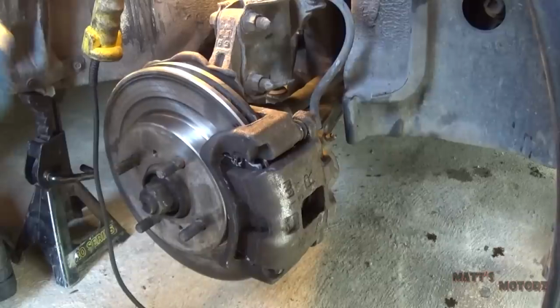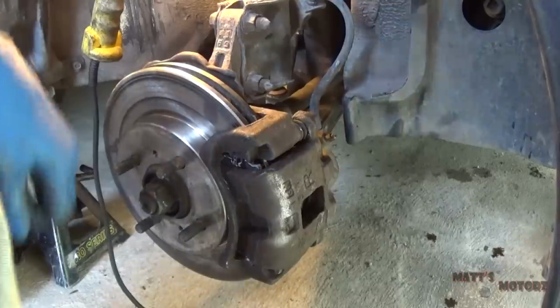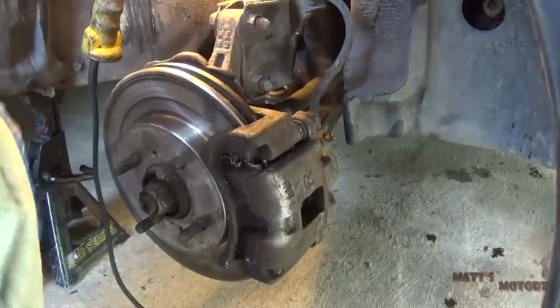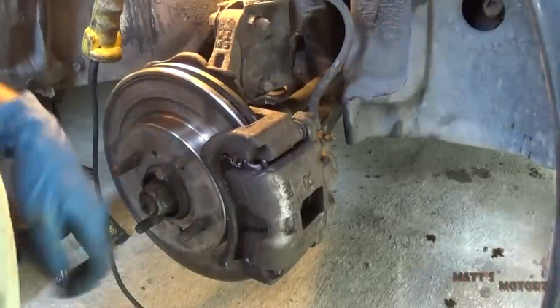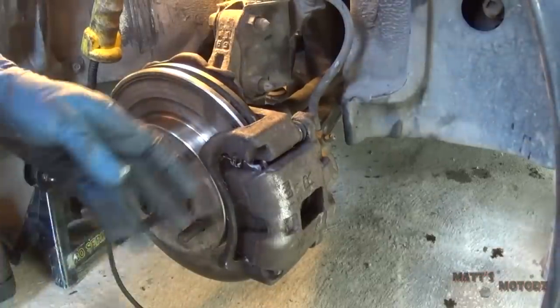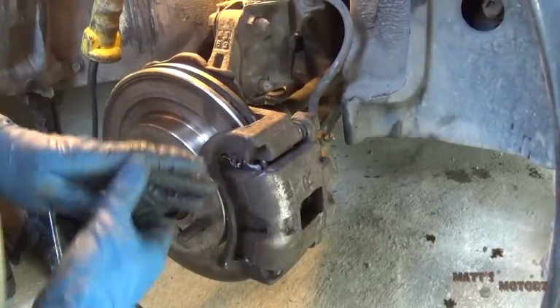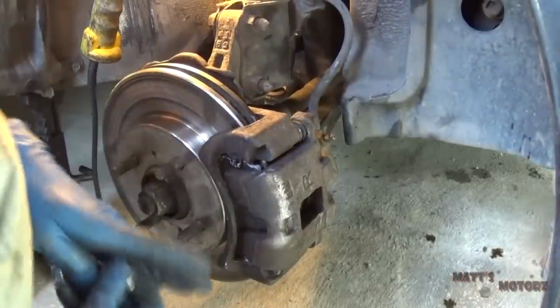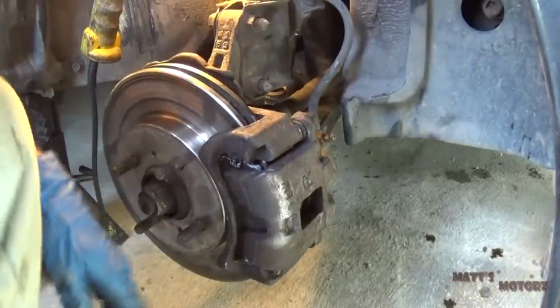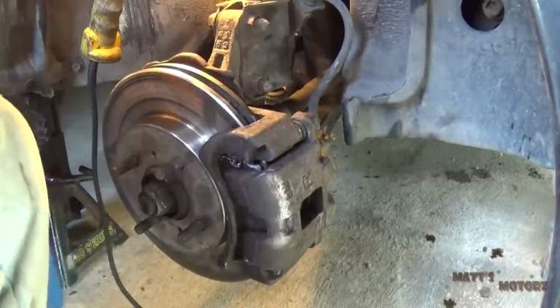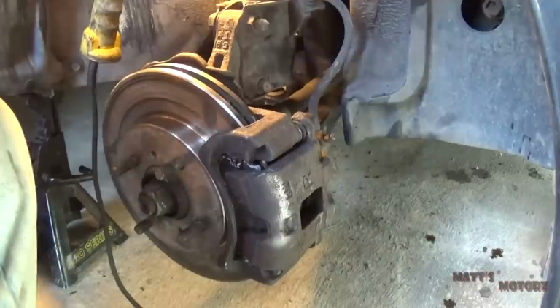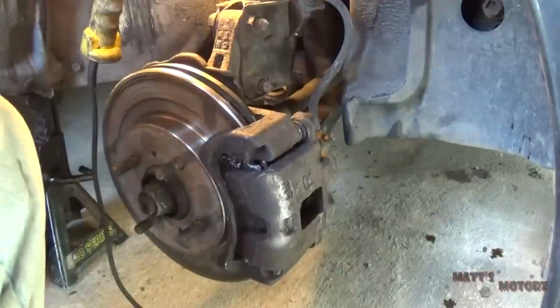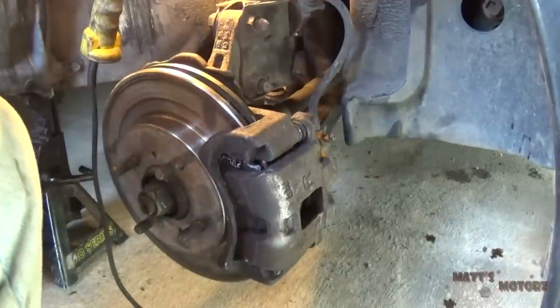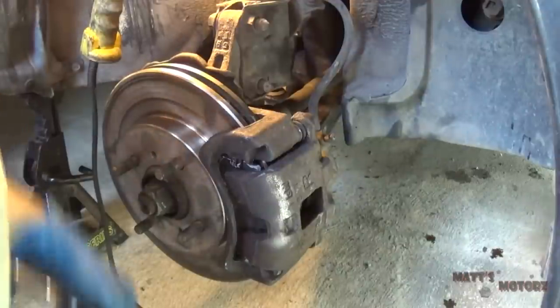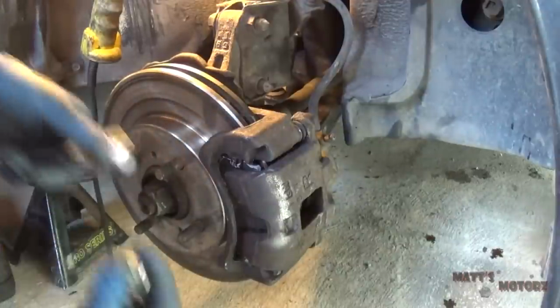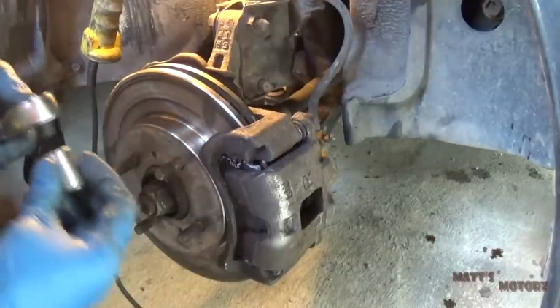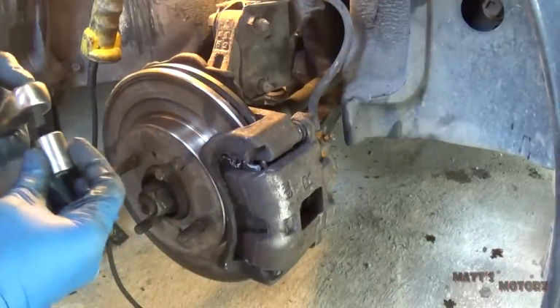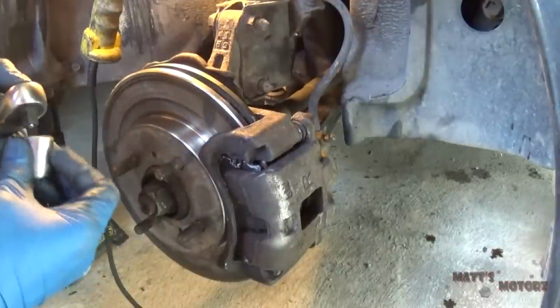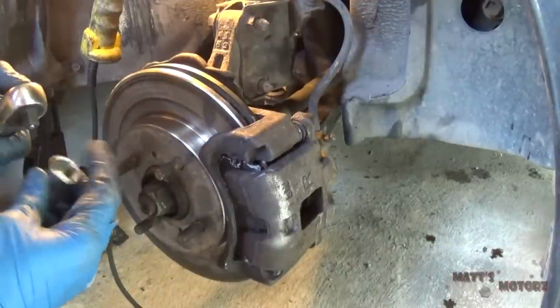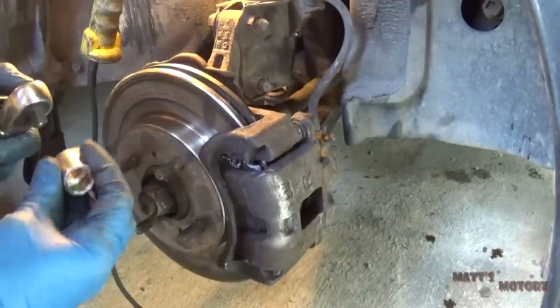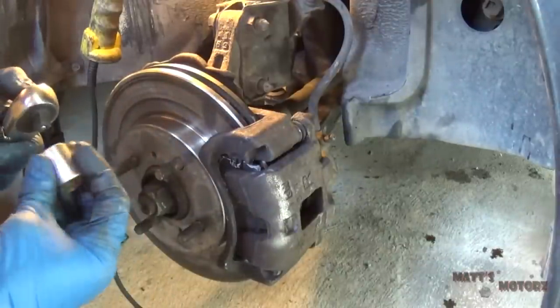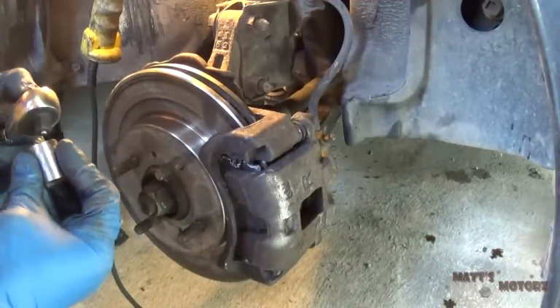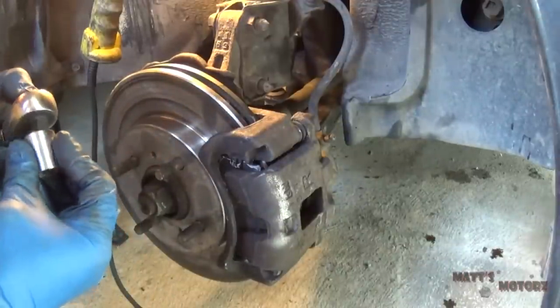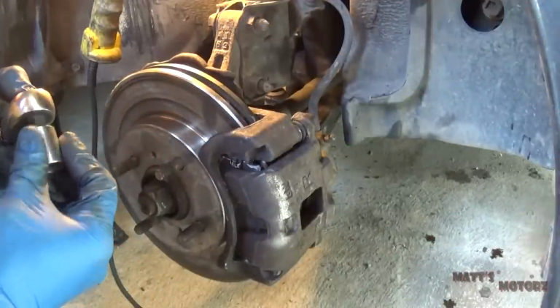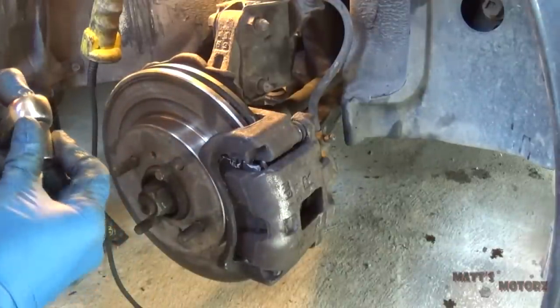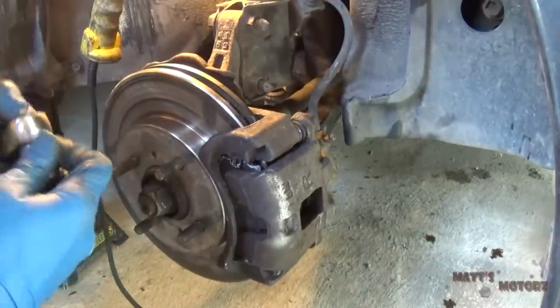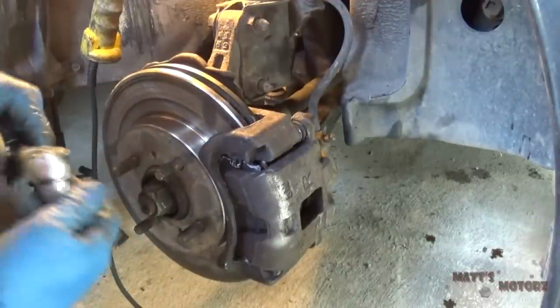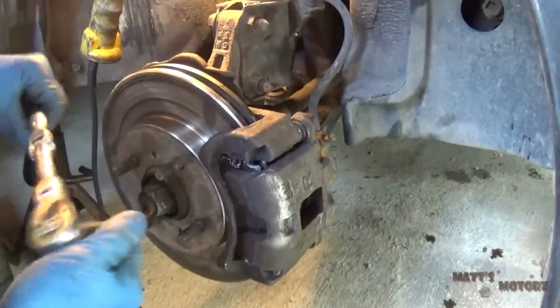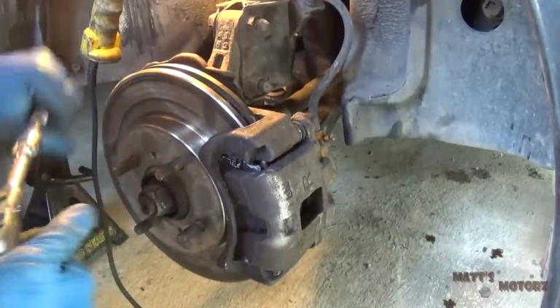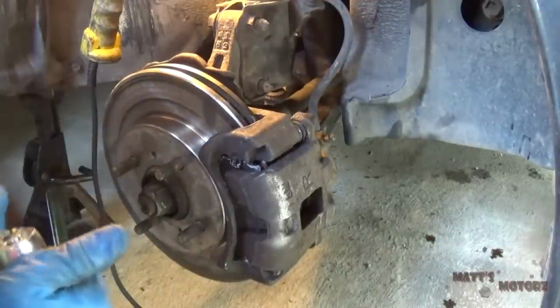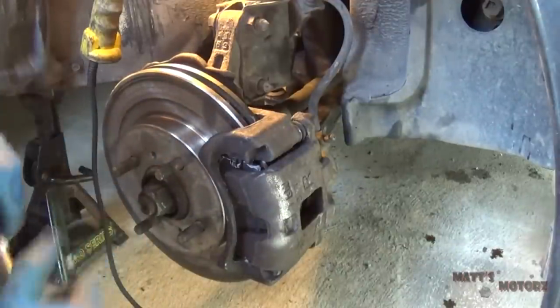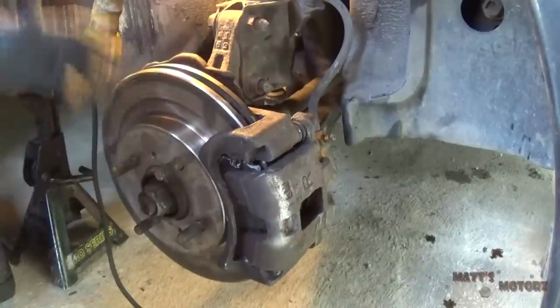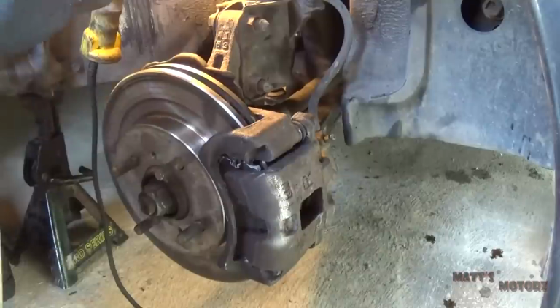Today we're replacing the front wheel bearing on a 2002 Mitsubishi Lancer. First thing you do is obviously take the tire off.